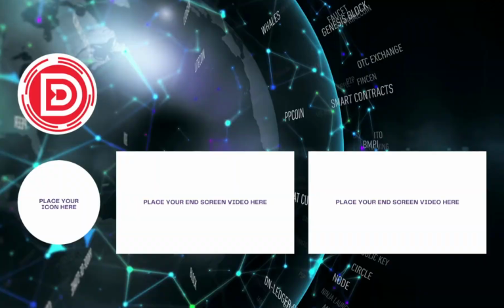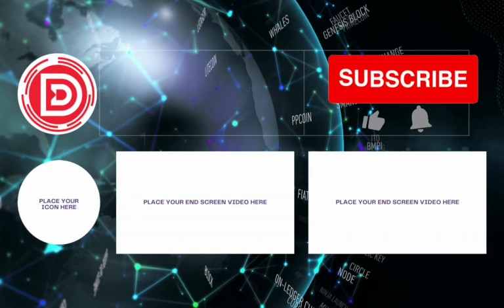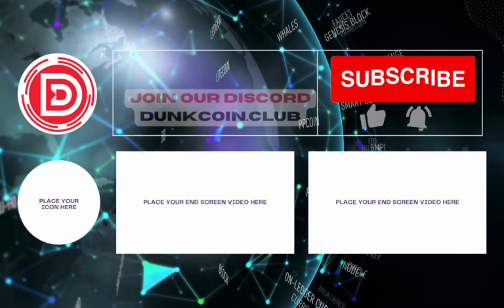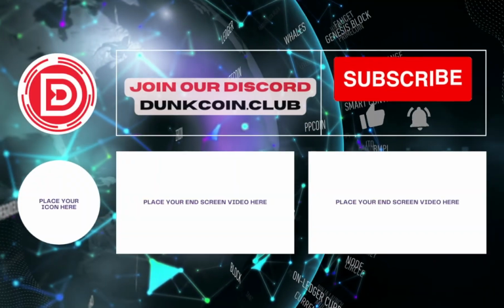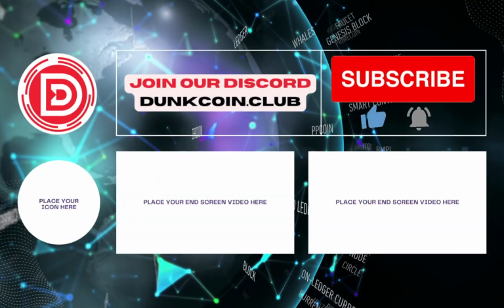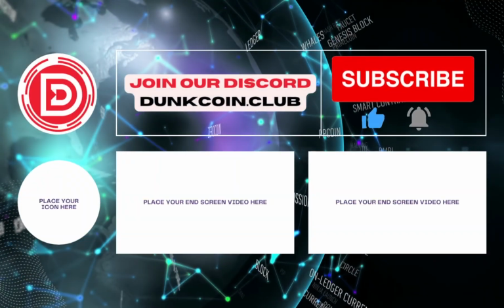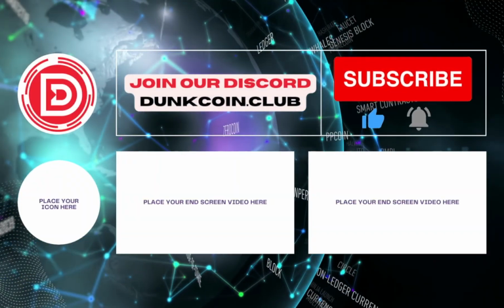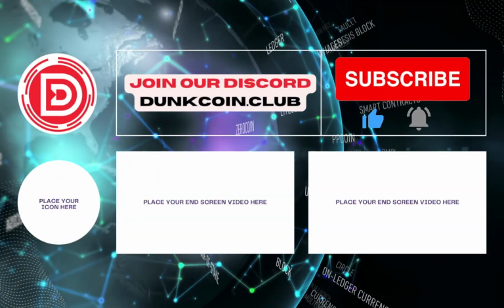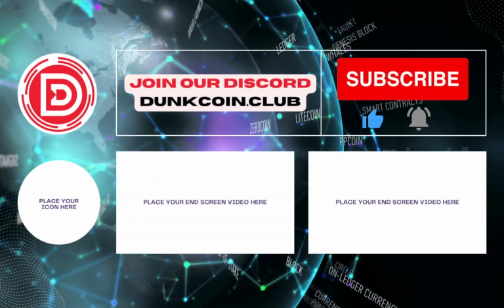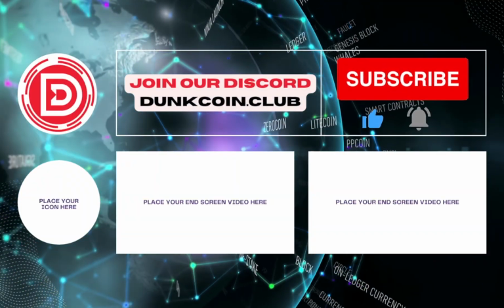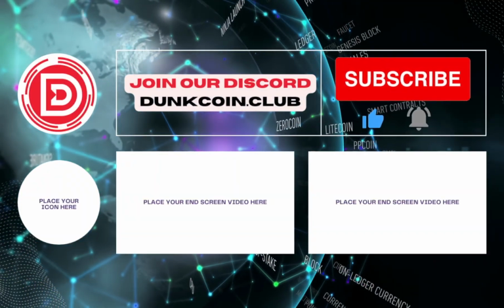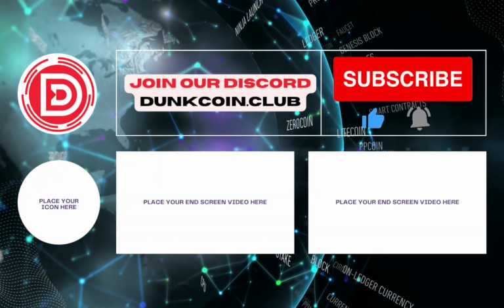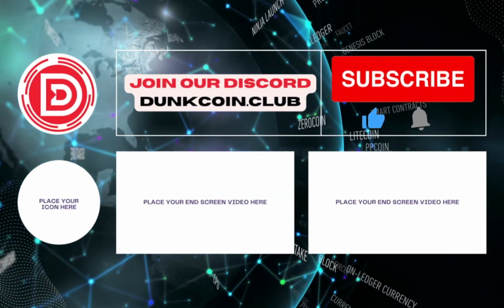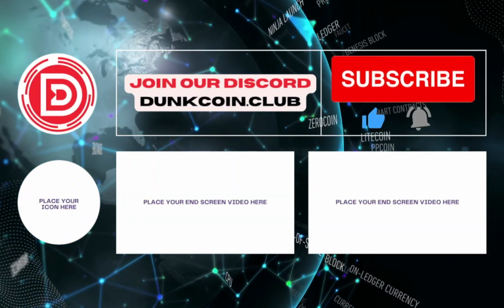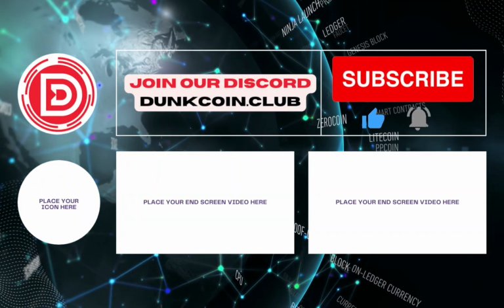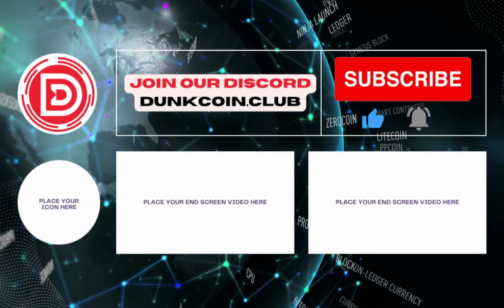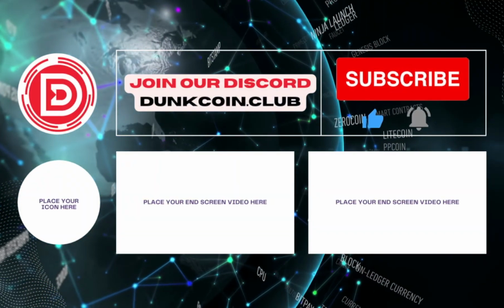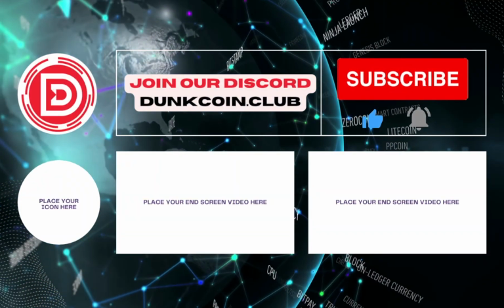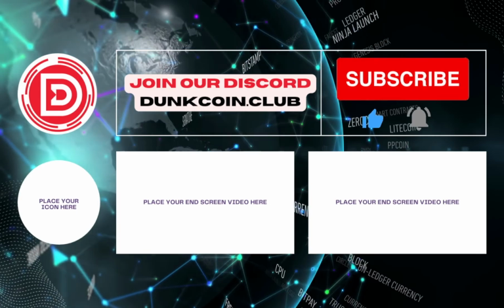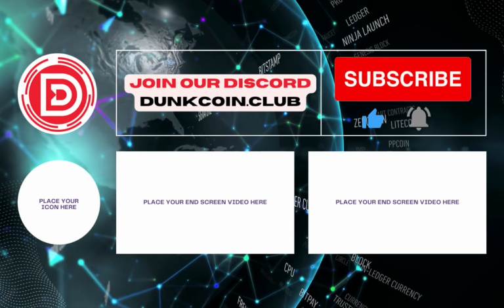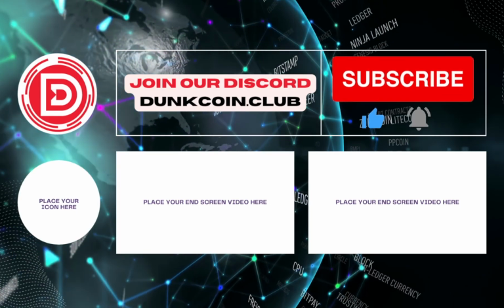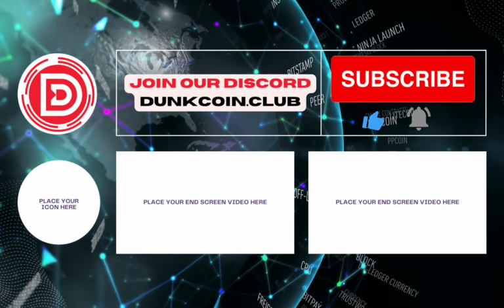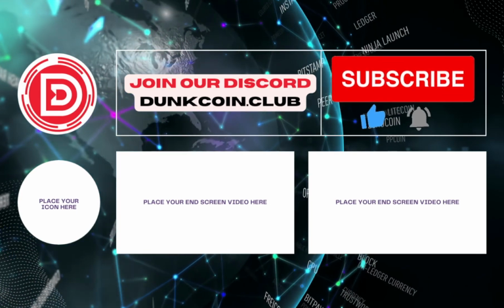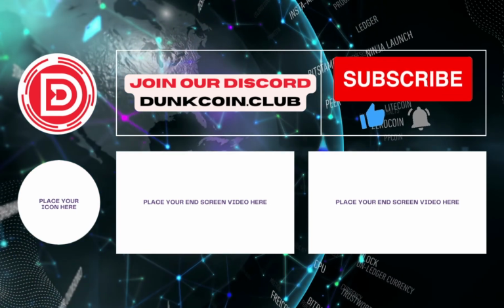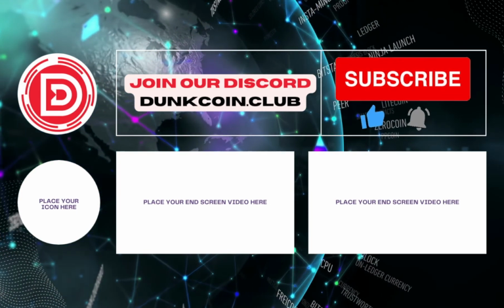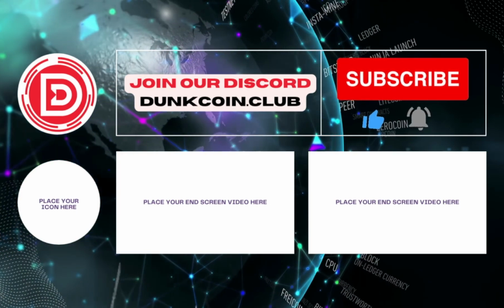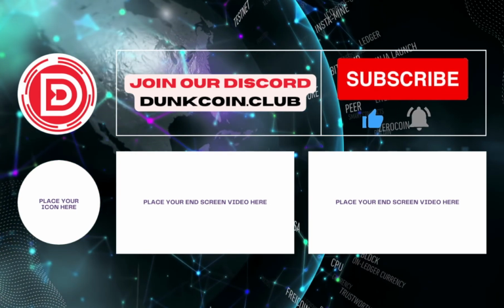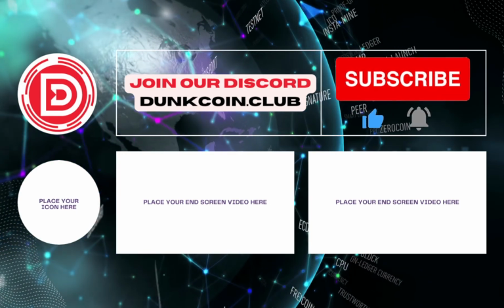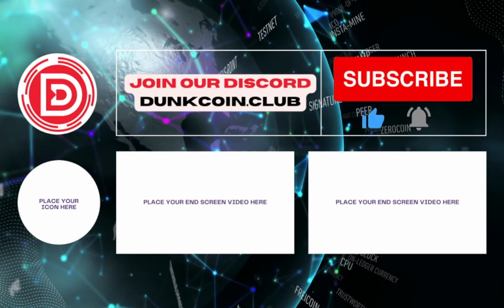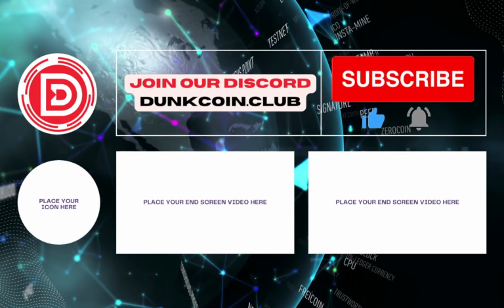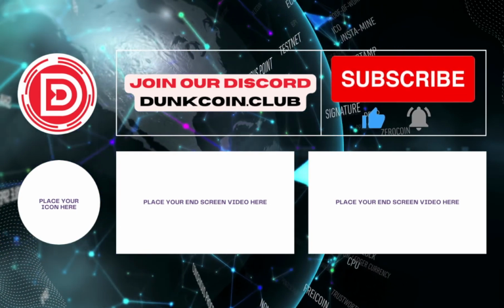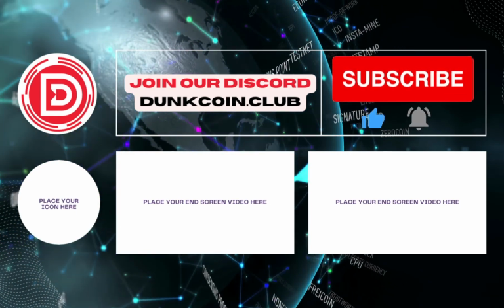If you got value out of this video, be sure to watch one of these videos next. If you have any questions, drop them in the comments, and don't forget to like, subscribe, and ring the bell. I will see you in the next one.